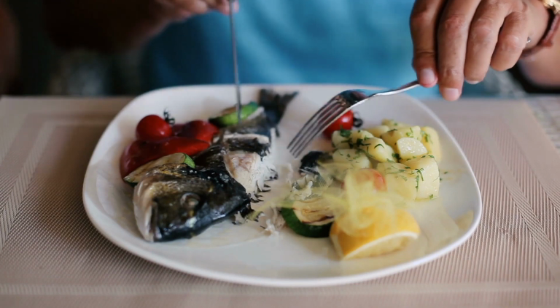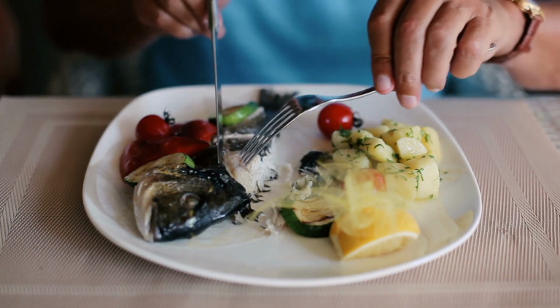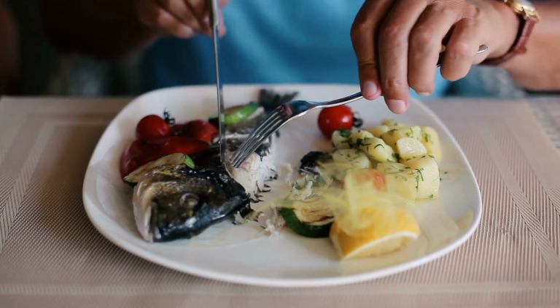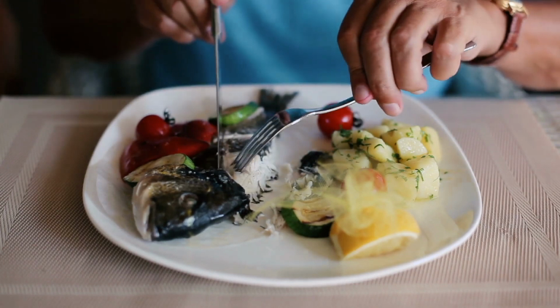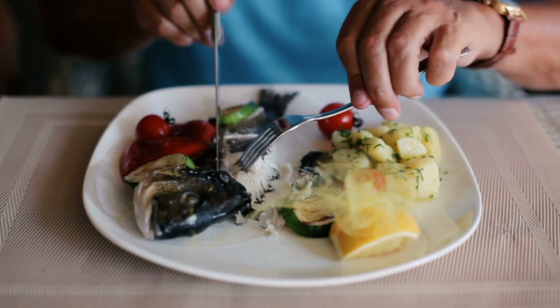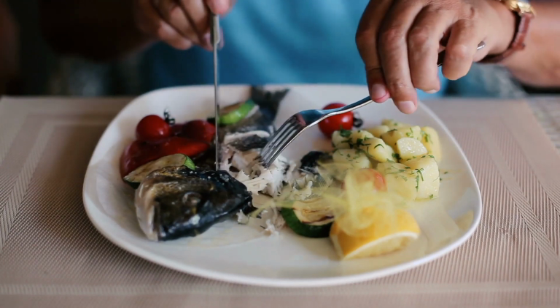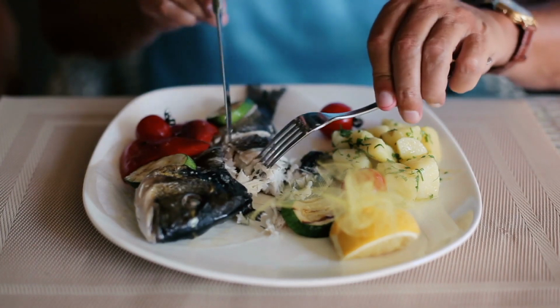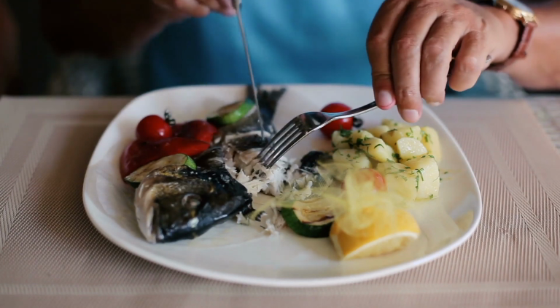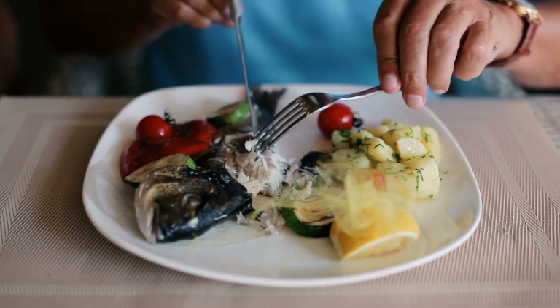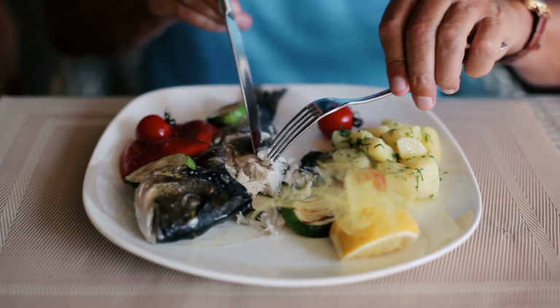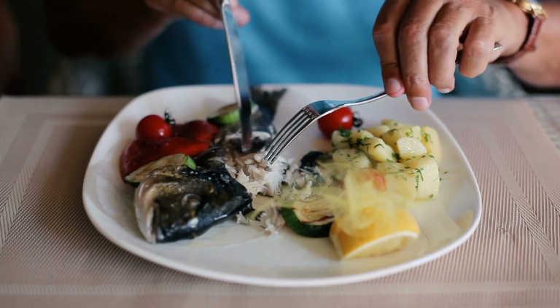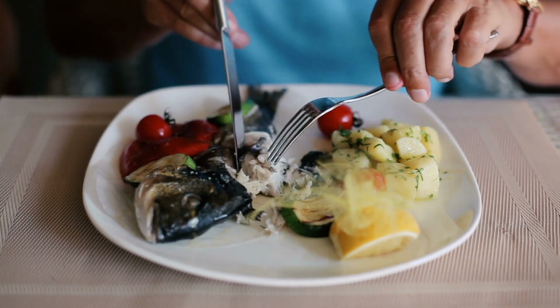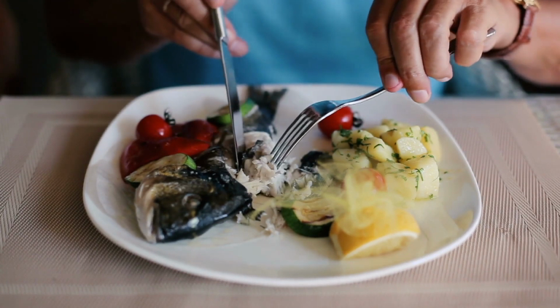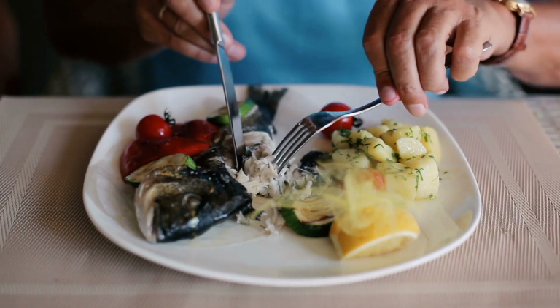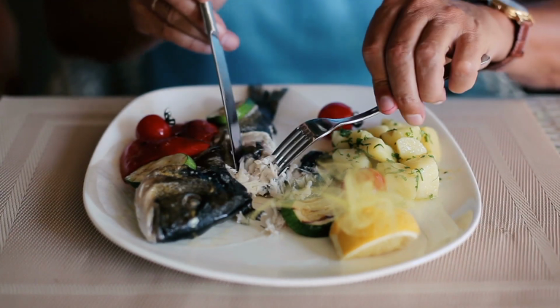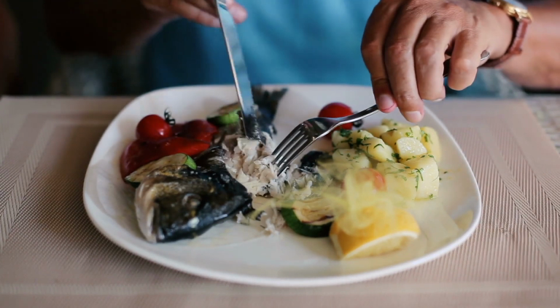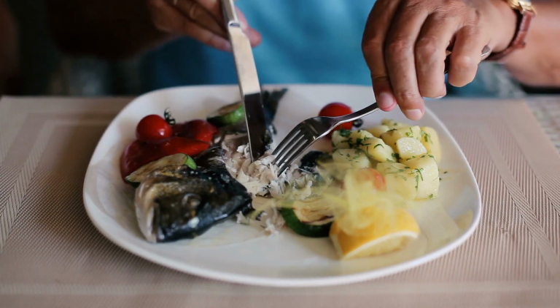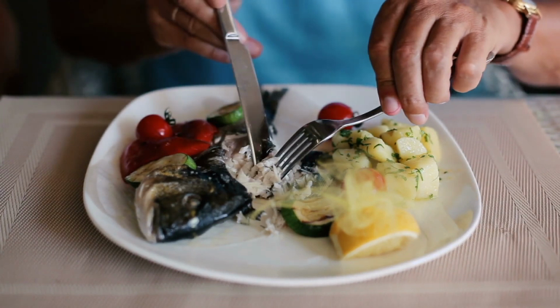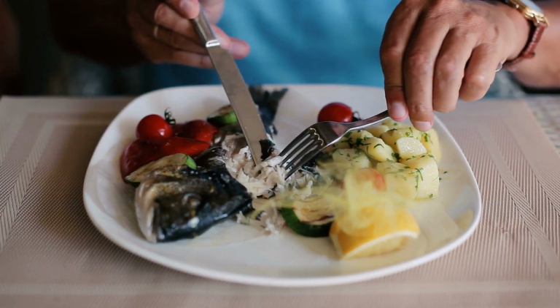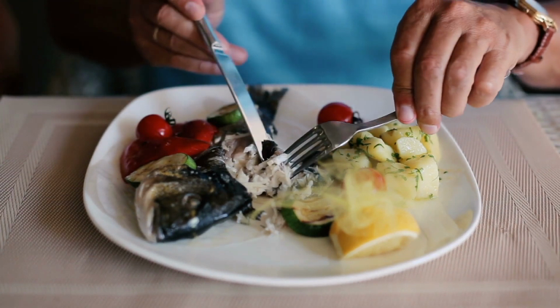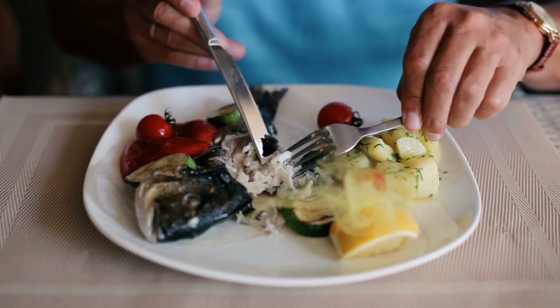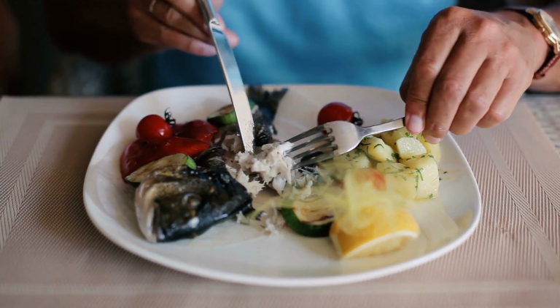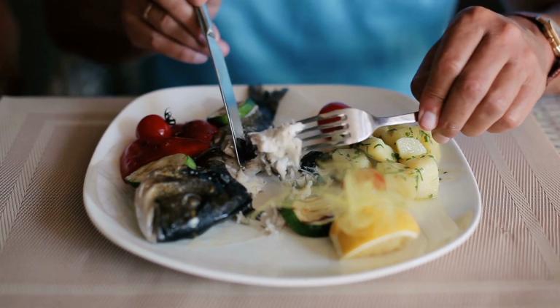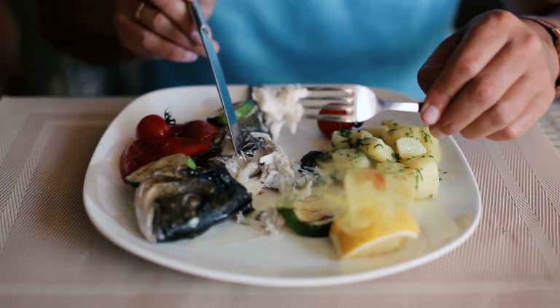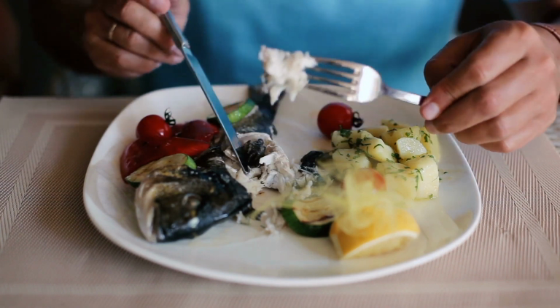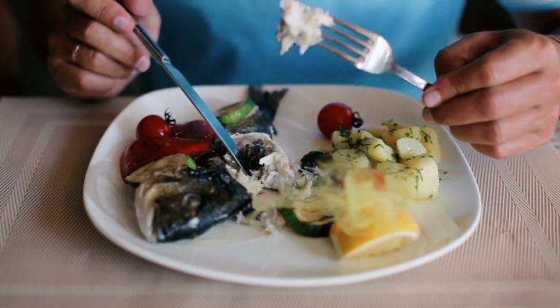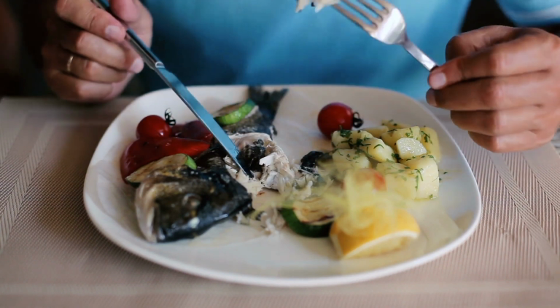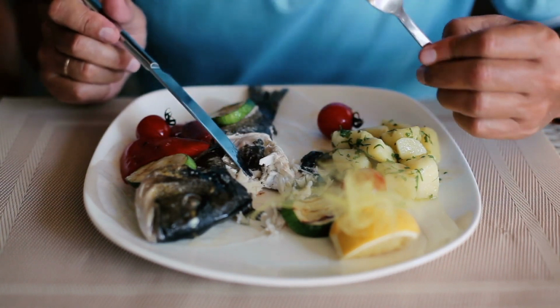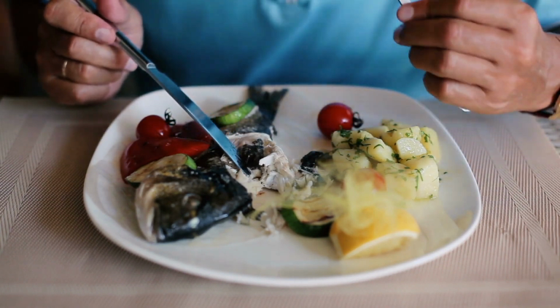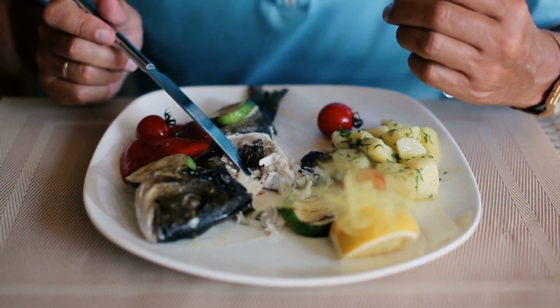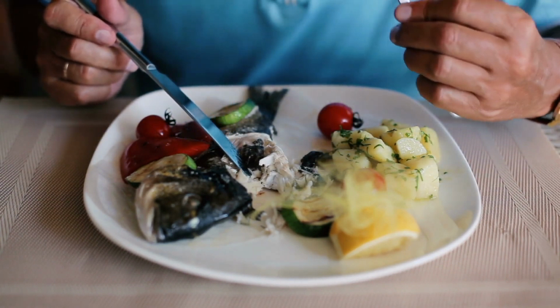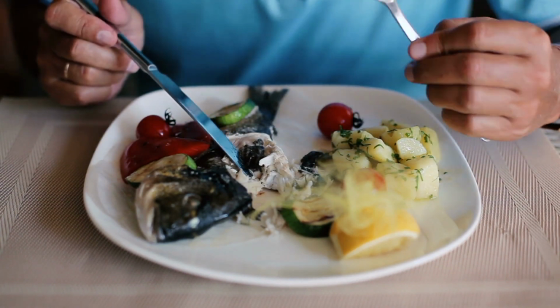Shad are fun to catch, not as much fun to eat. And yes, I tried to cook shad for my wife once and that did not end well.